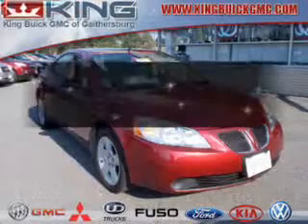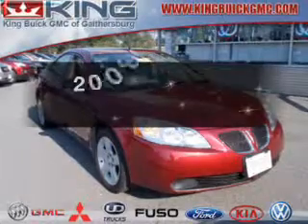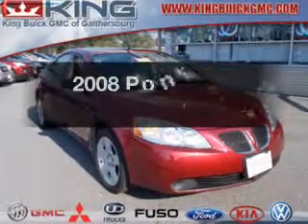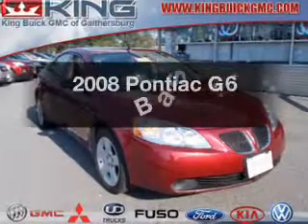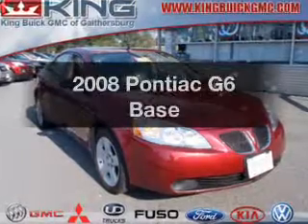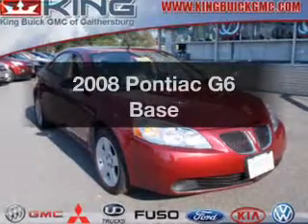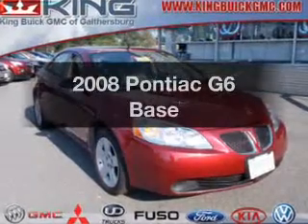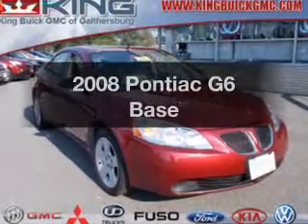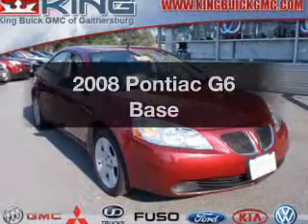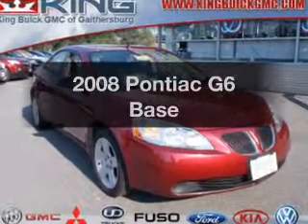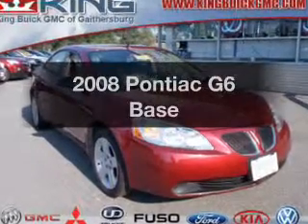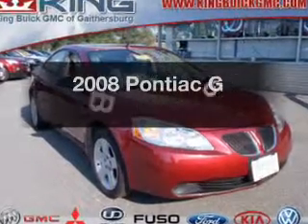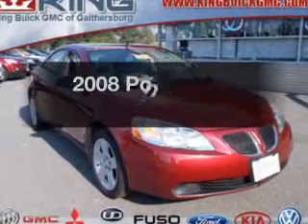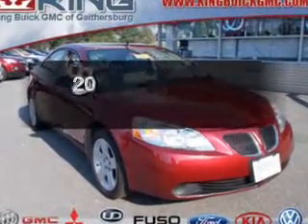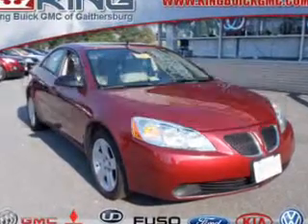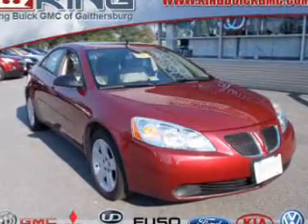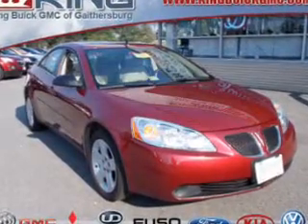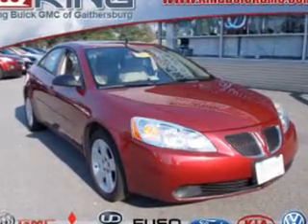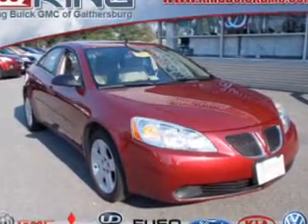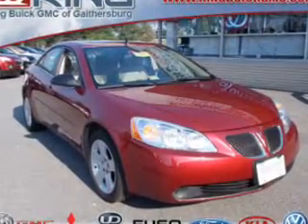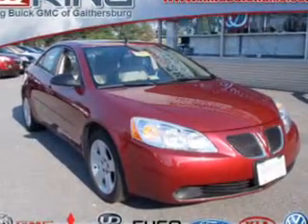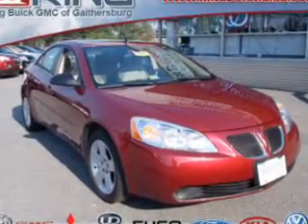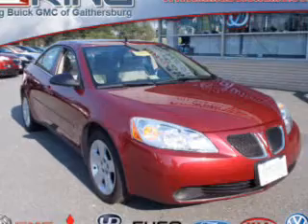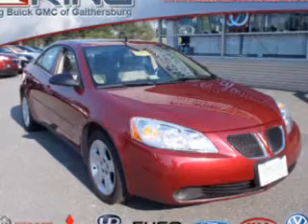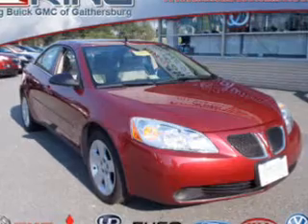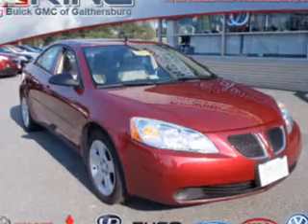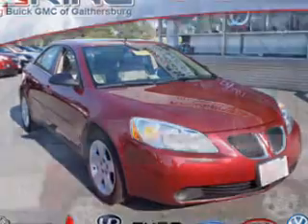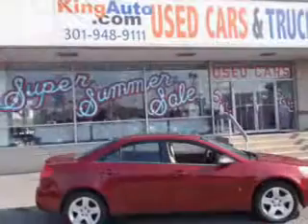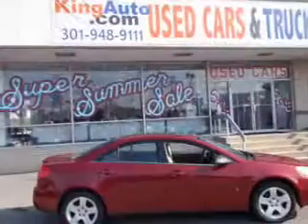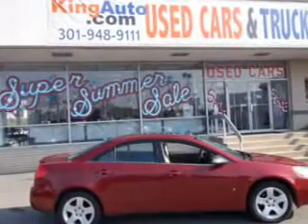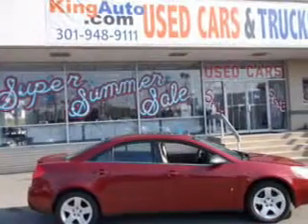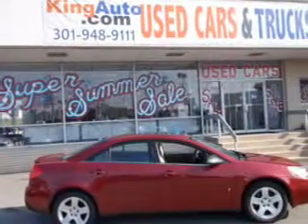Get noticed in this 2008 Pontiac G6. If you're looking for a first-rate auto, this one could be yours today.